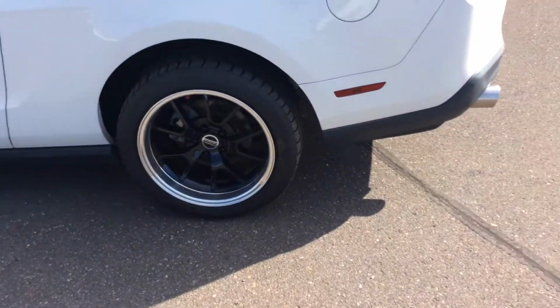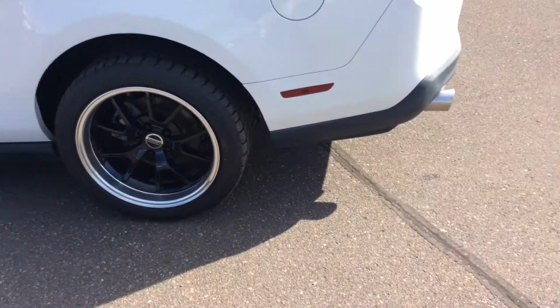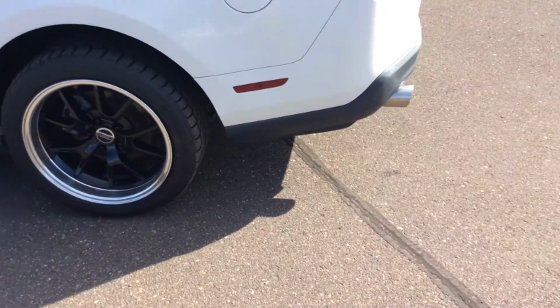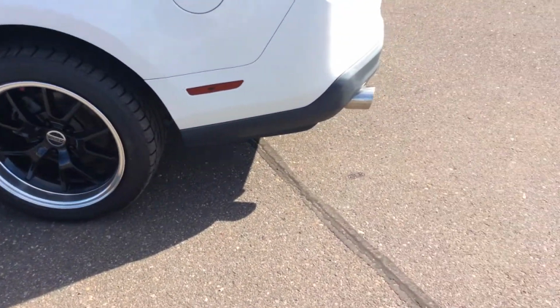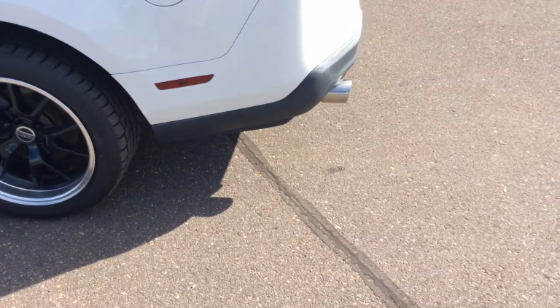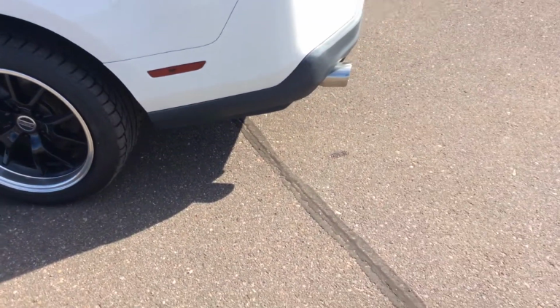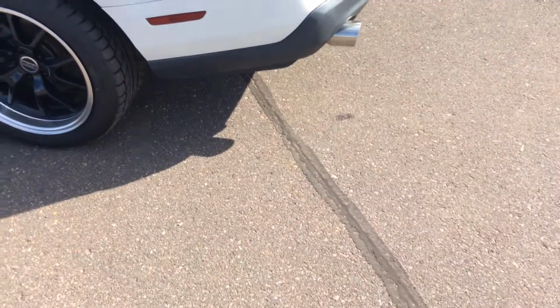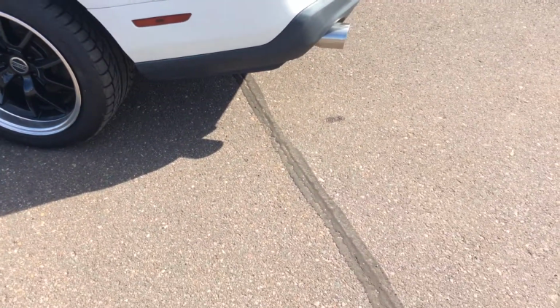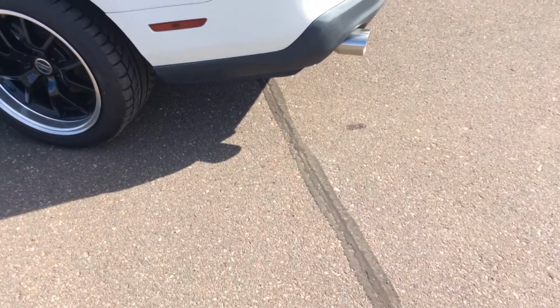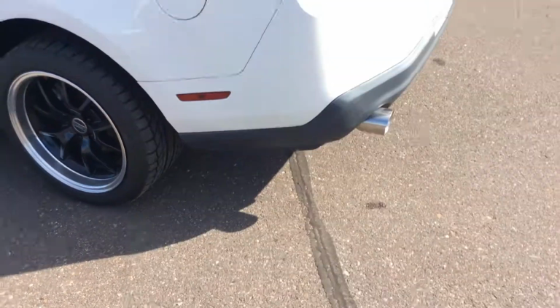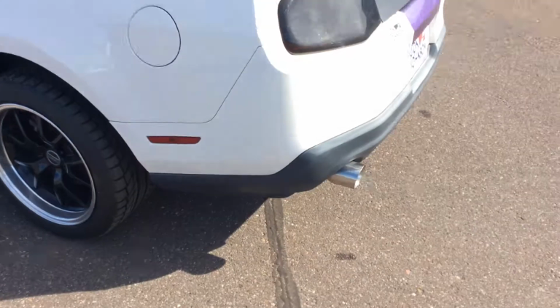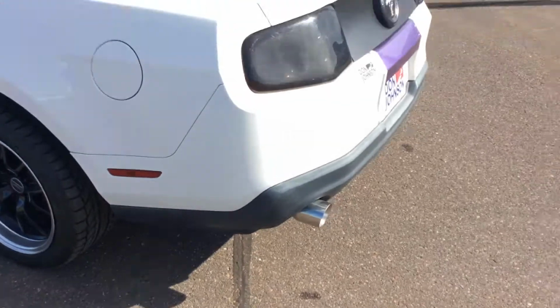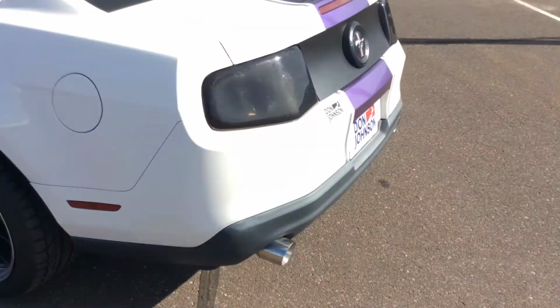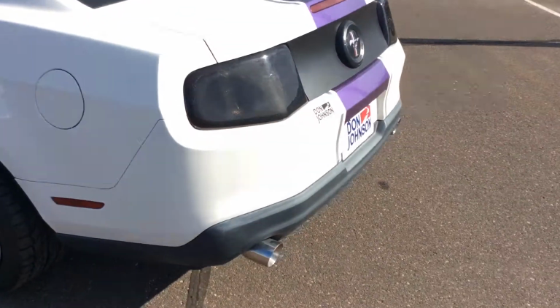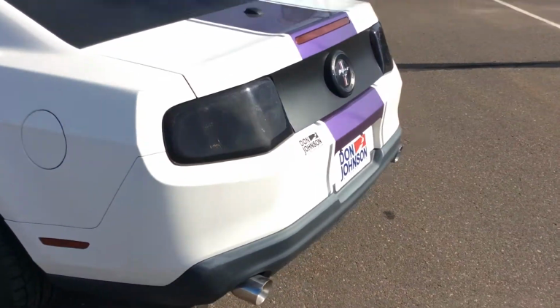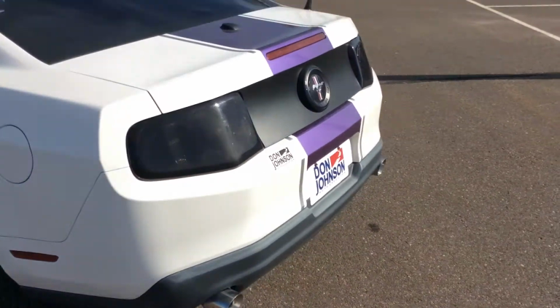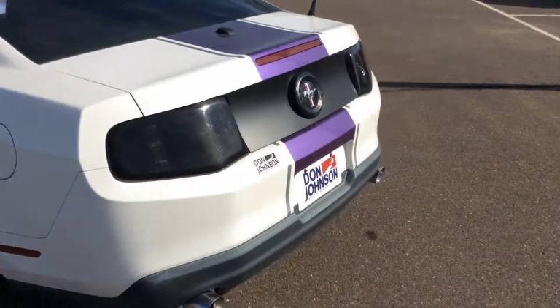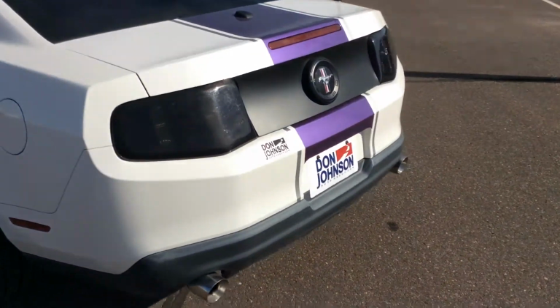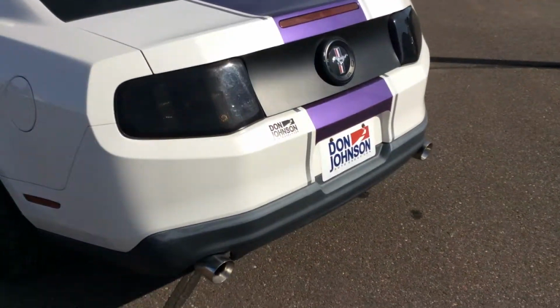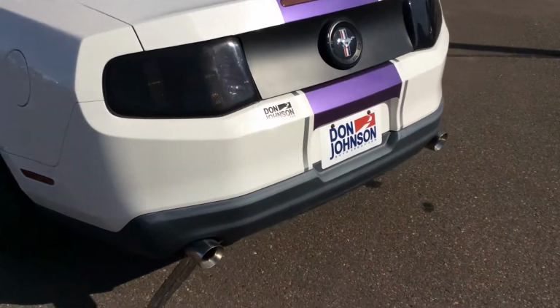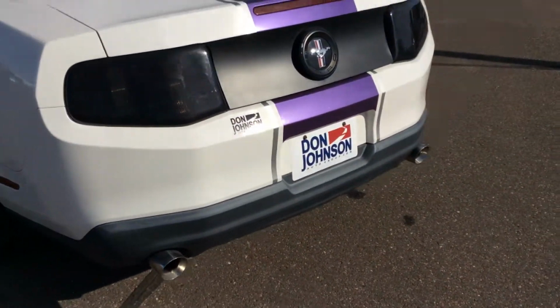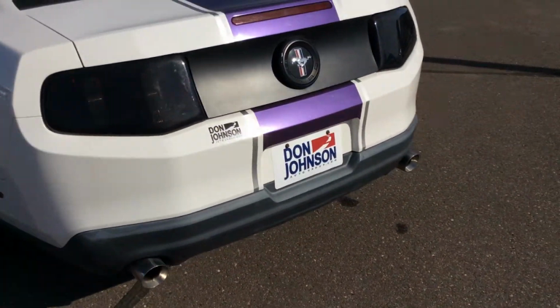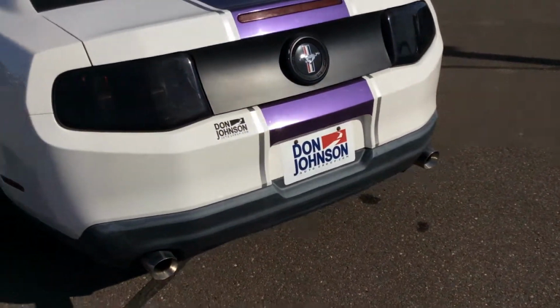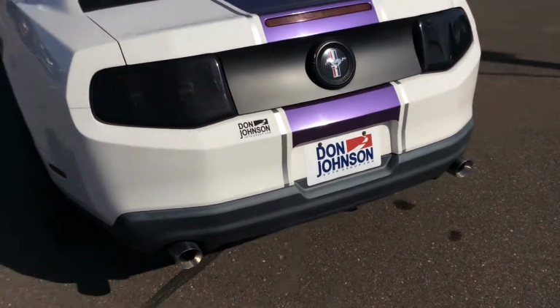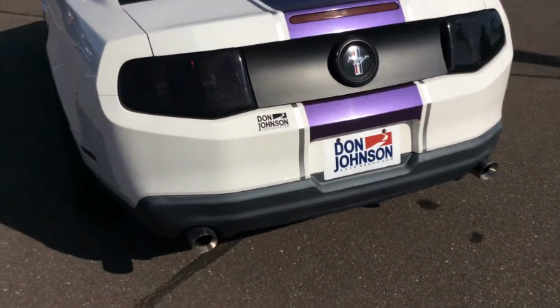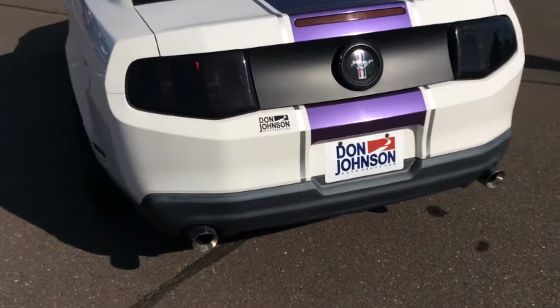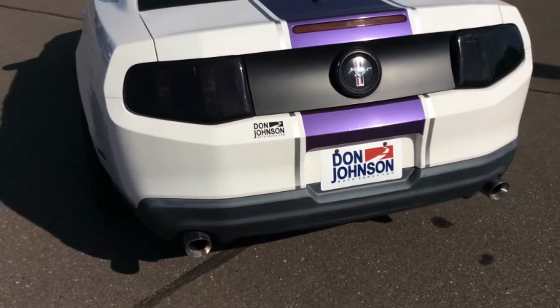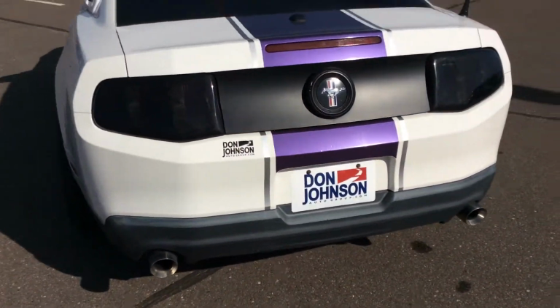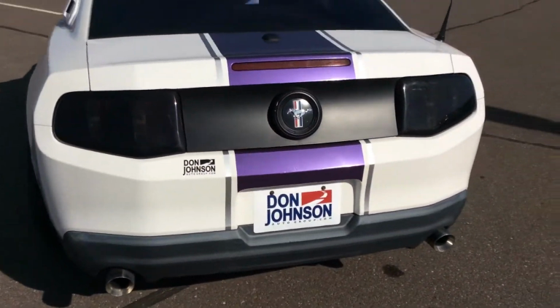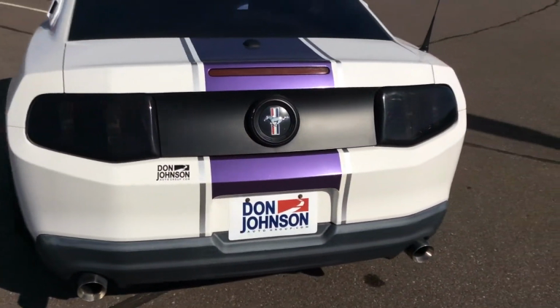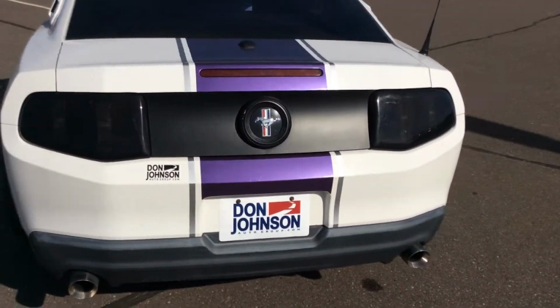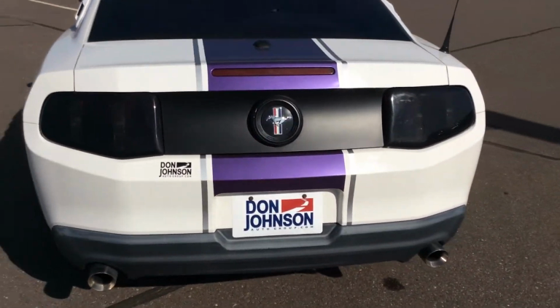It does have a nice exhaust system on it. It's got the shaded out lights. Come around to the back — the big Mustang logo.